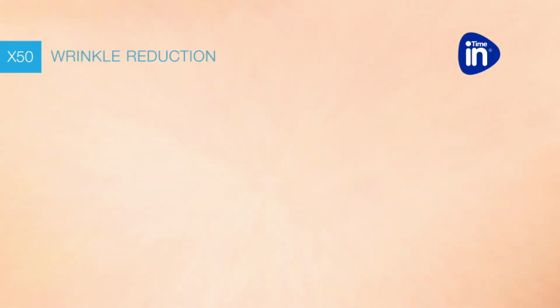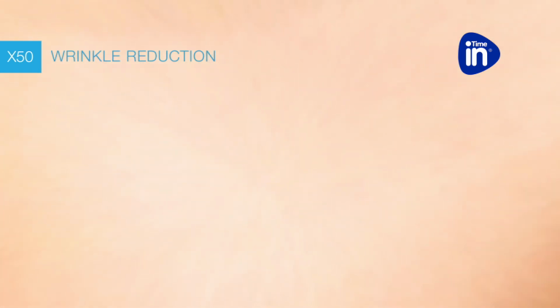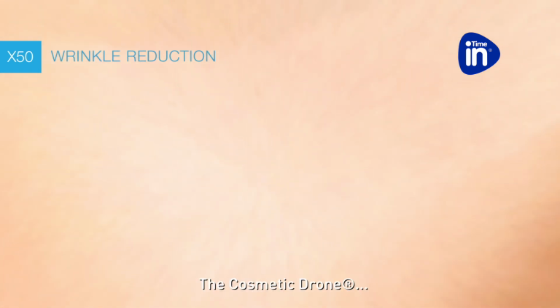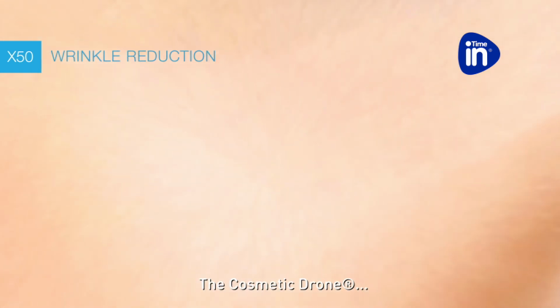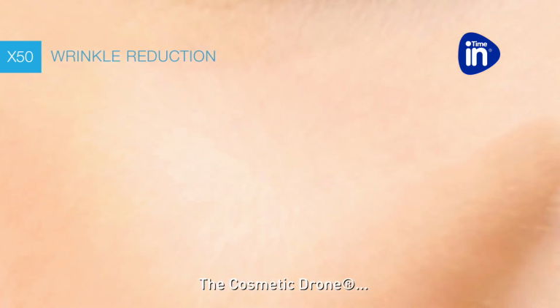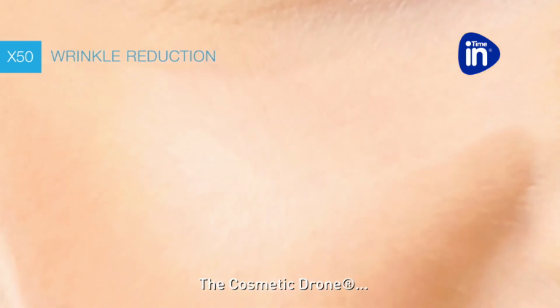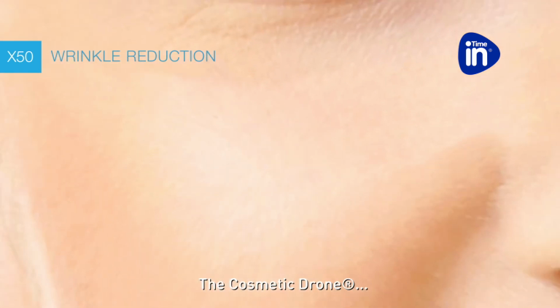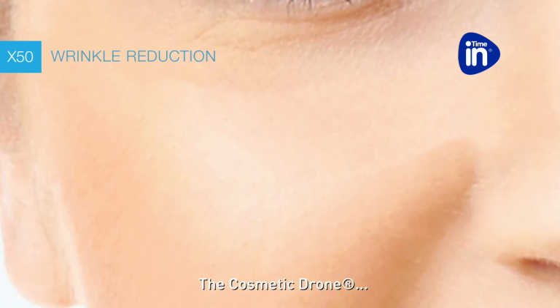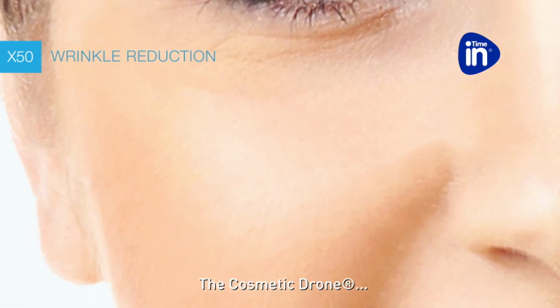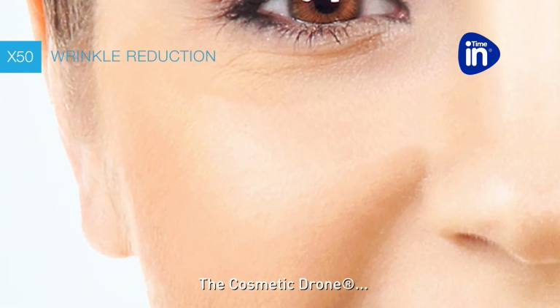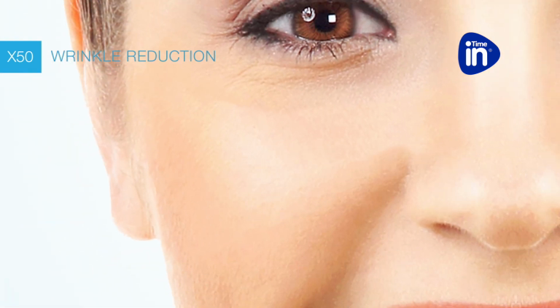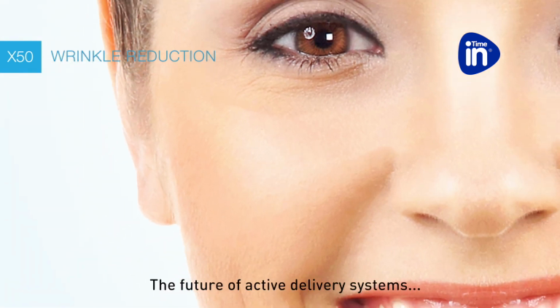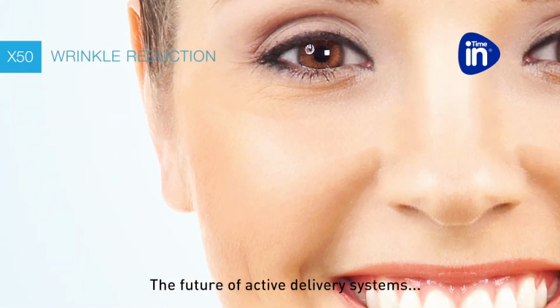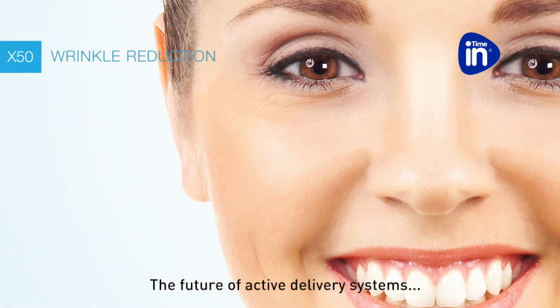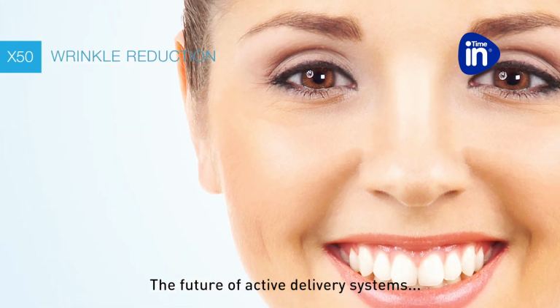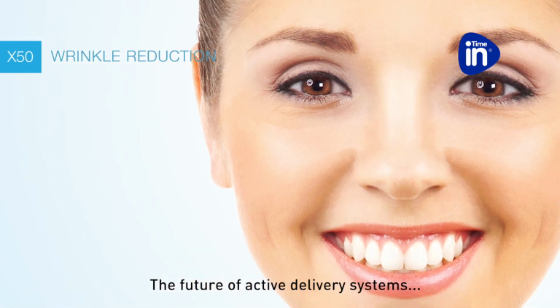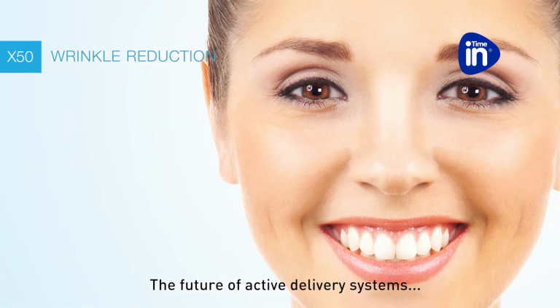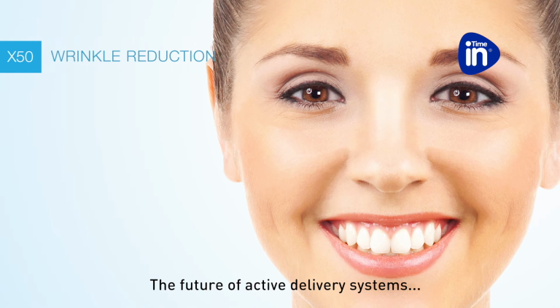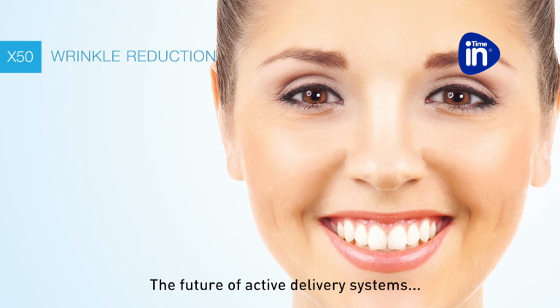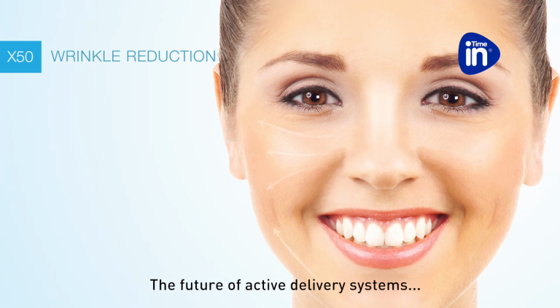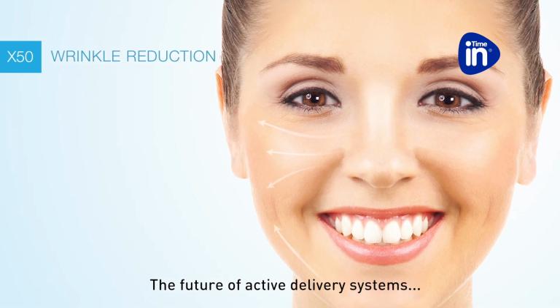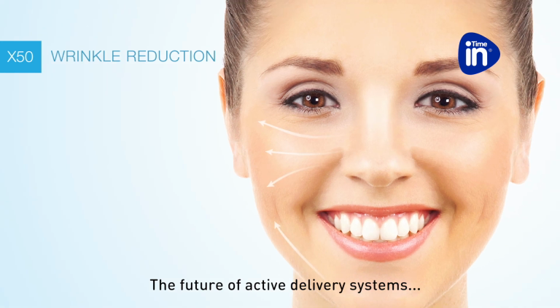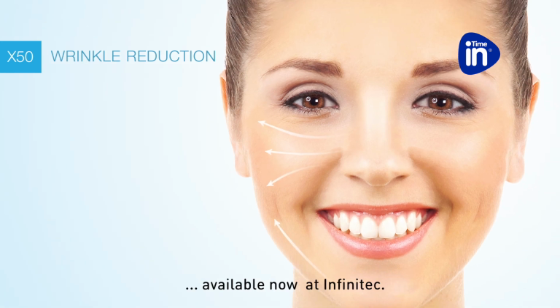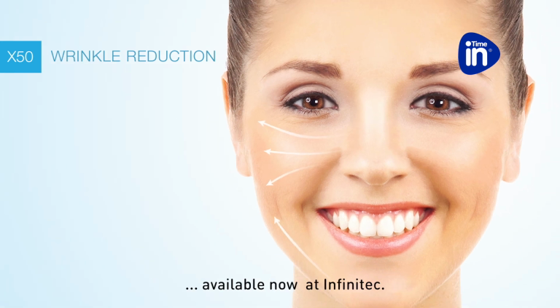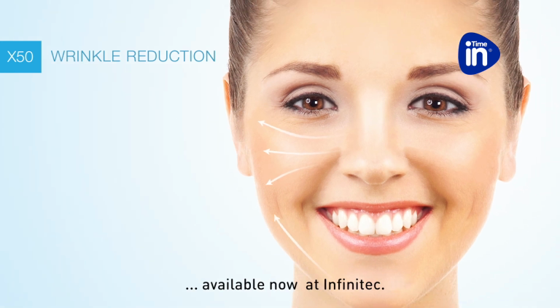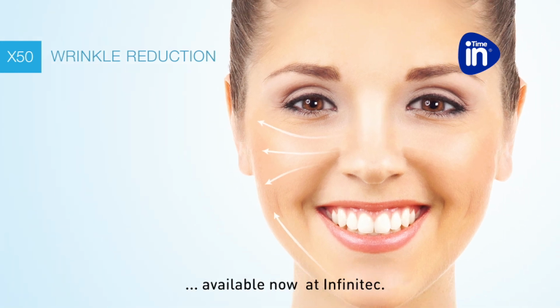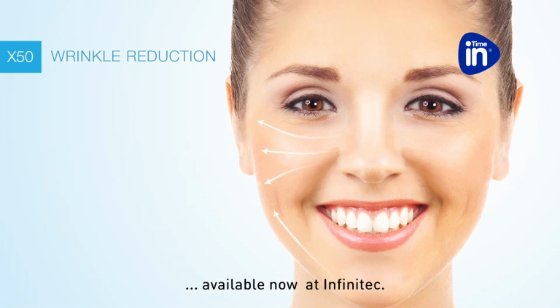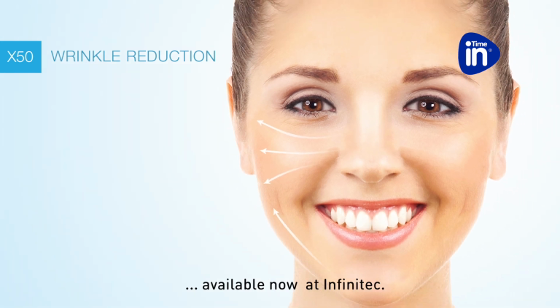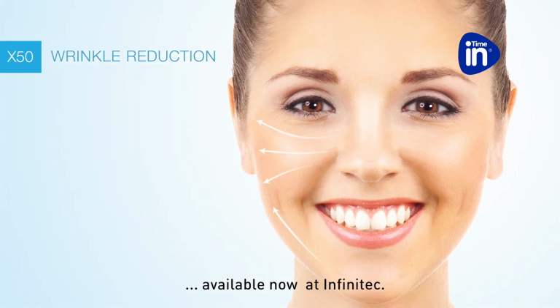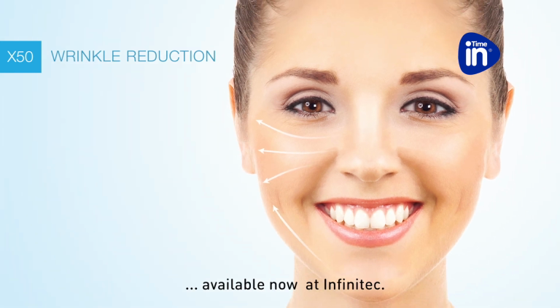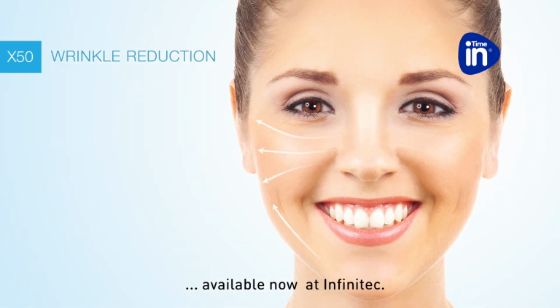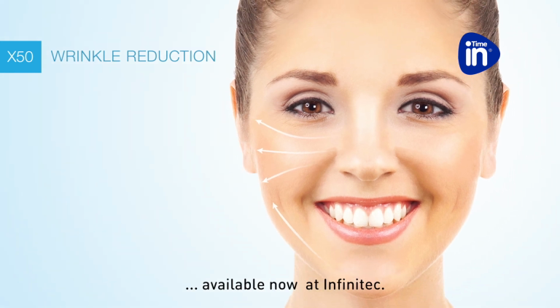The cosmetic drone — the future of active delivery systems — available now at Infinitec.